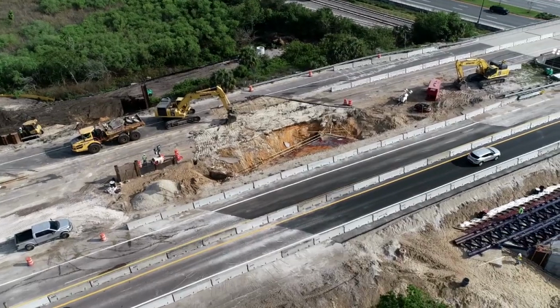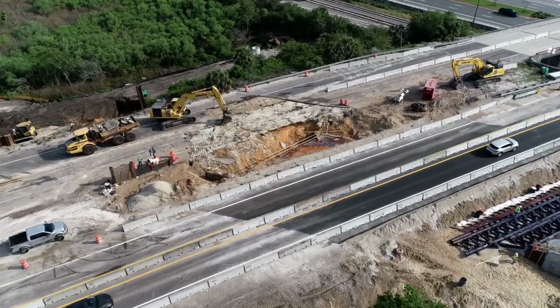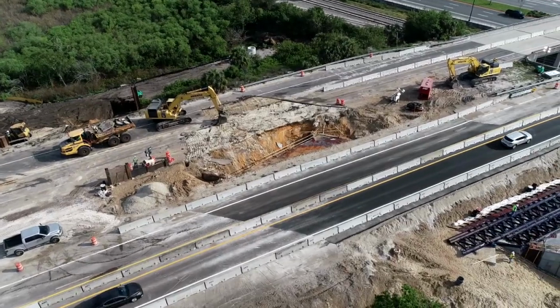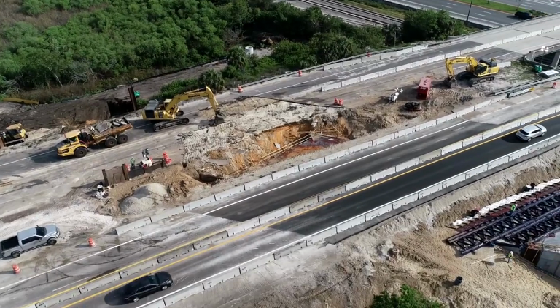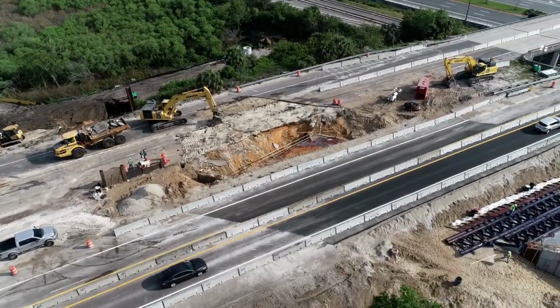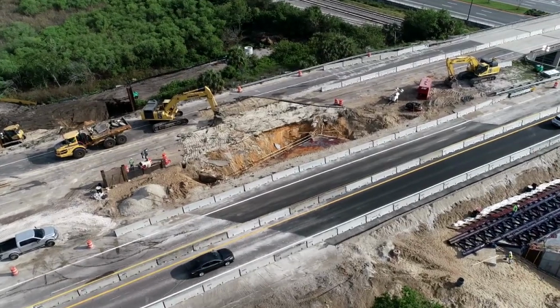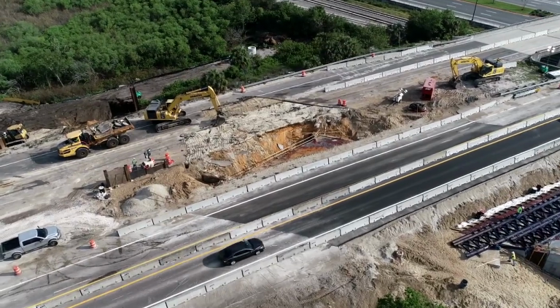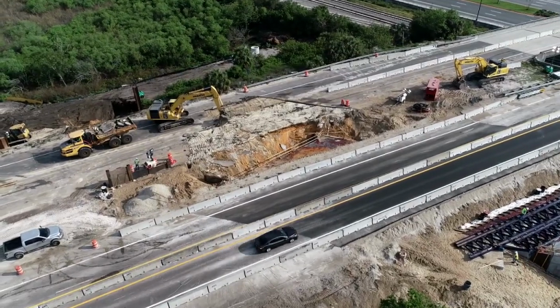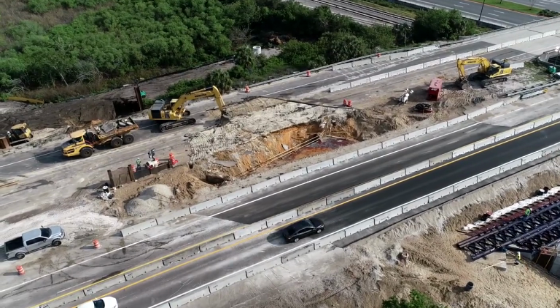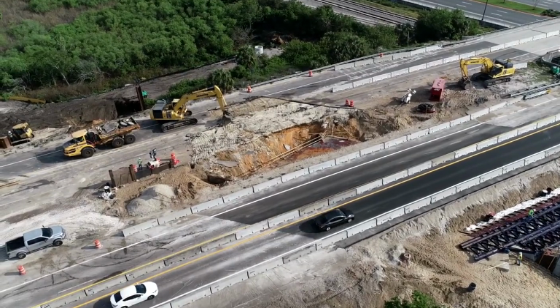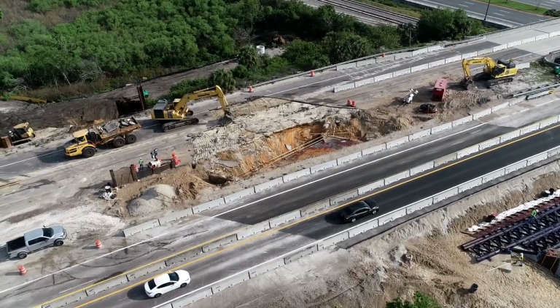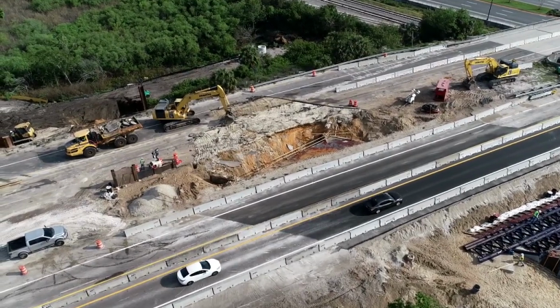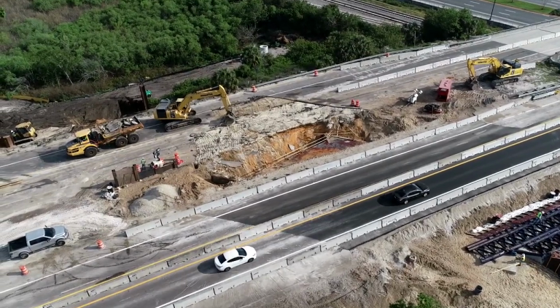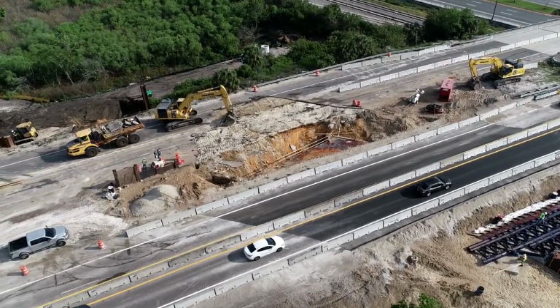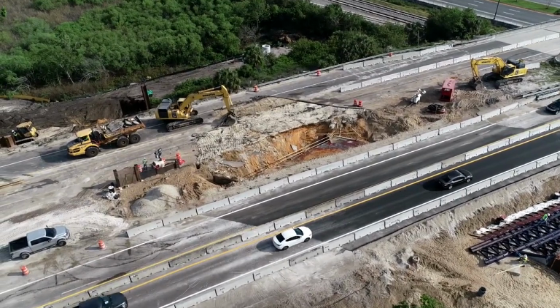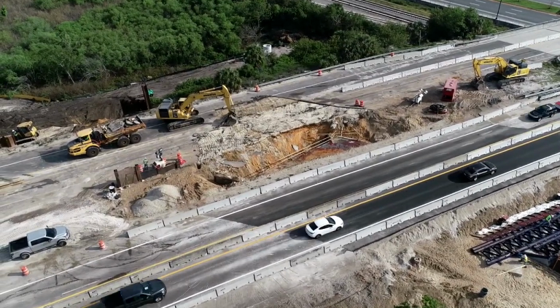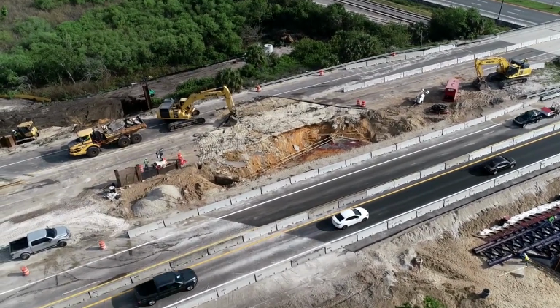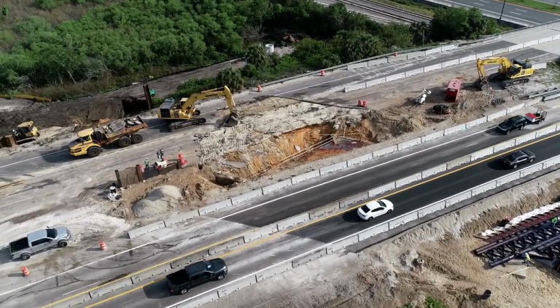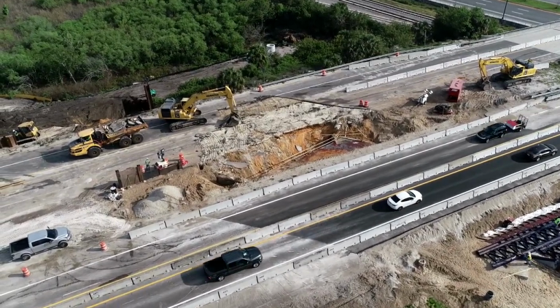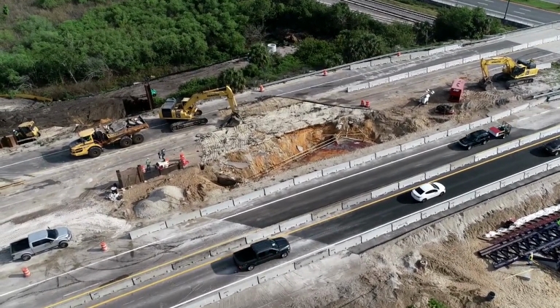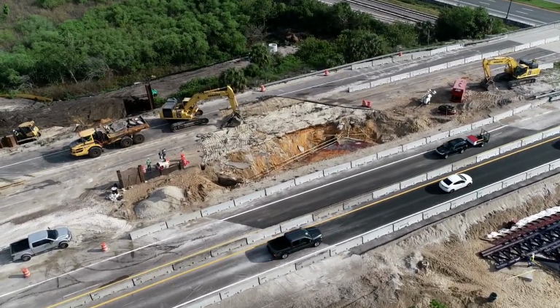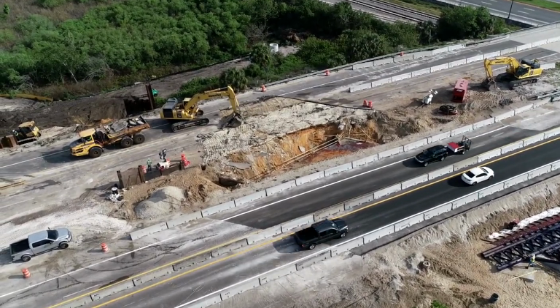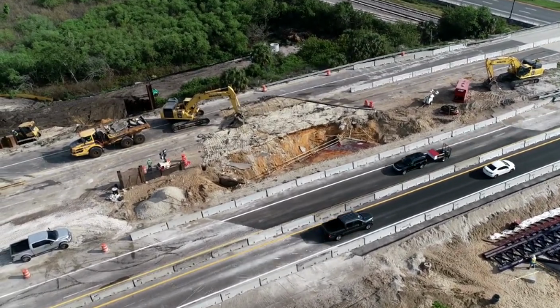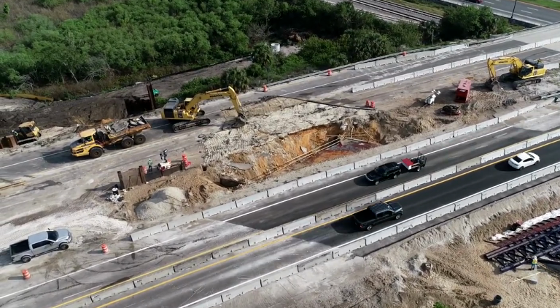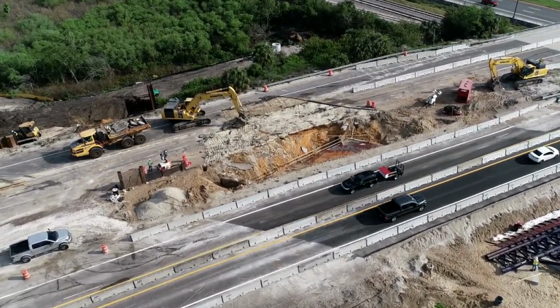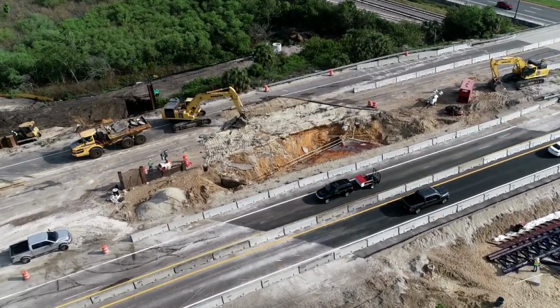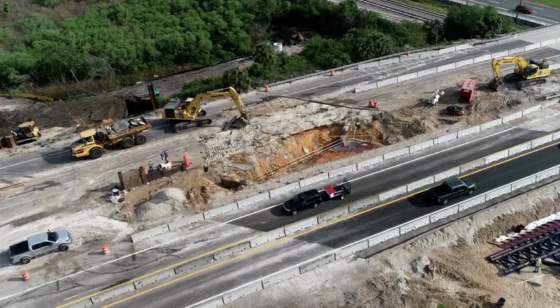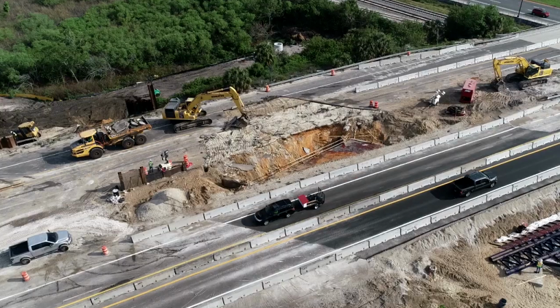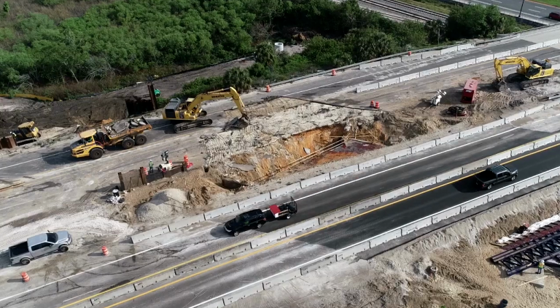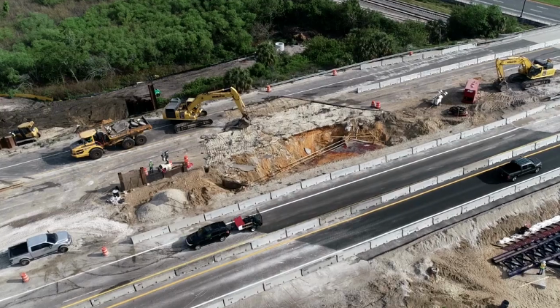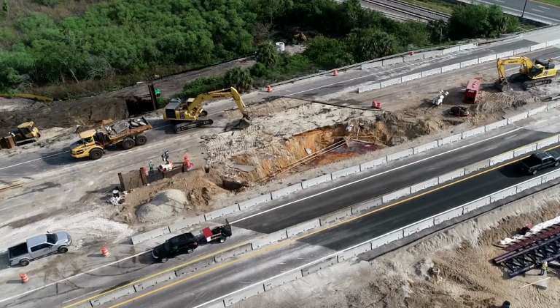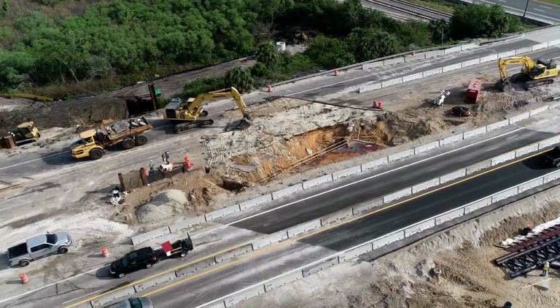Last on first off — chunks of asphalt are being stripped away before the dirt is removed.